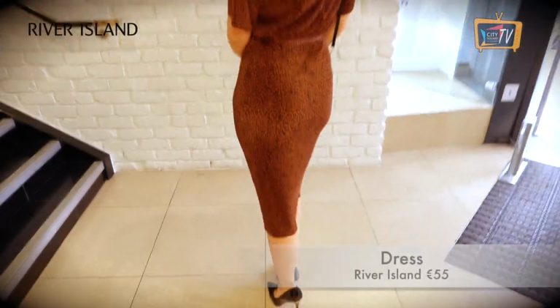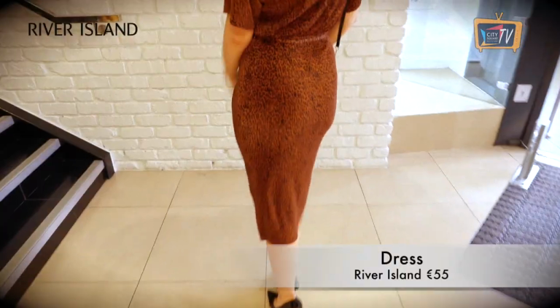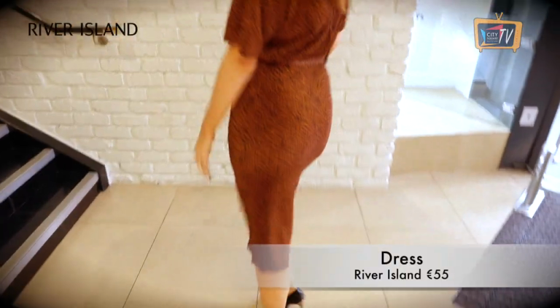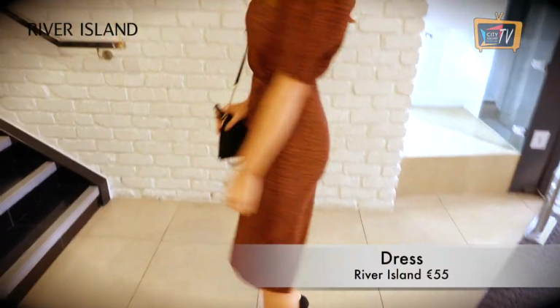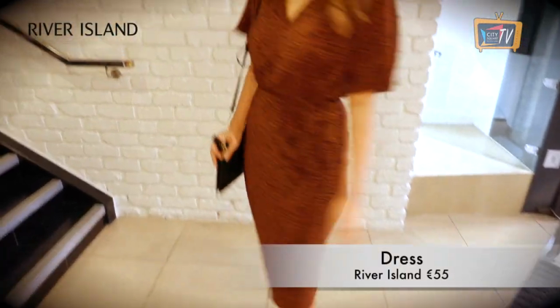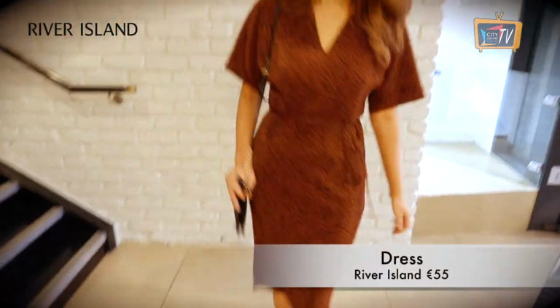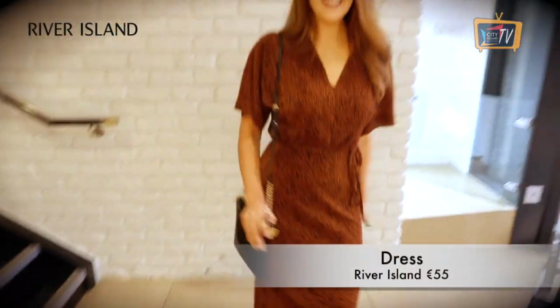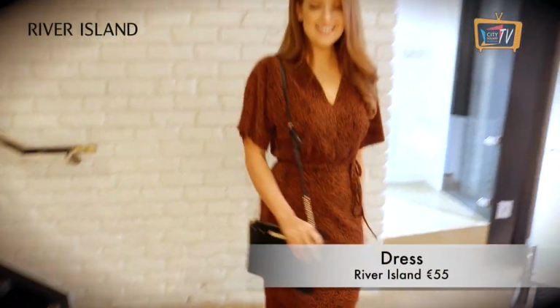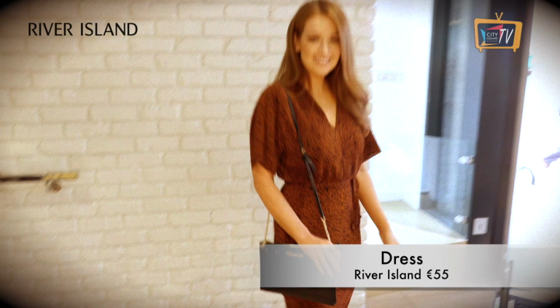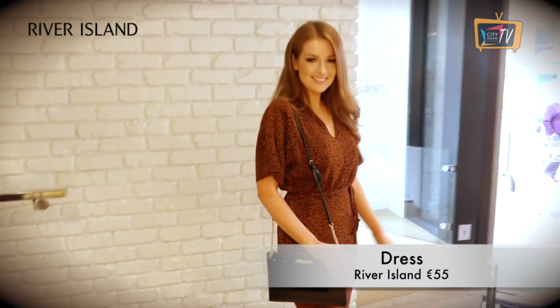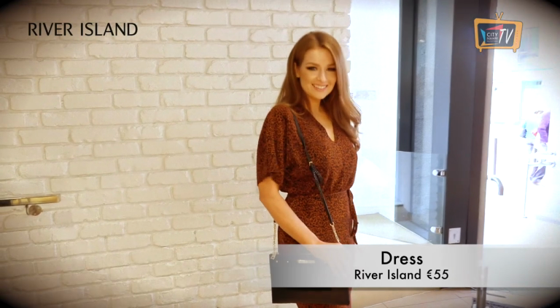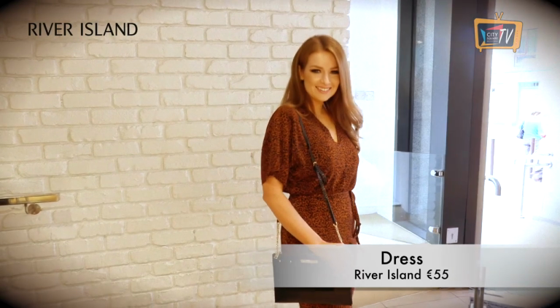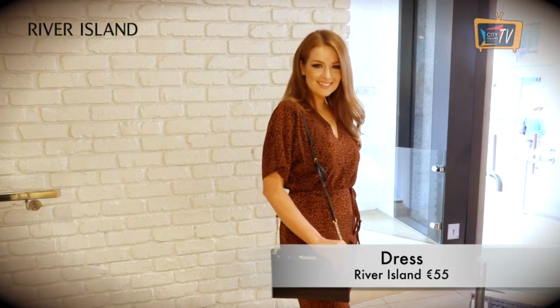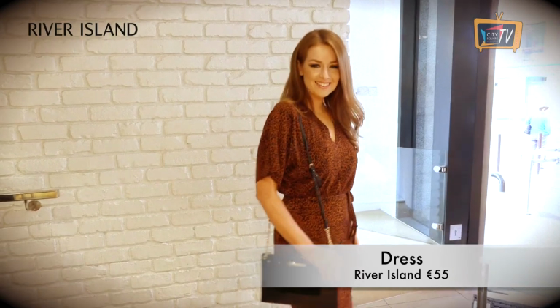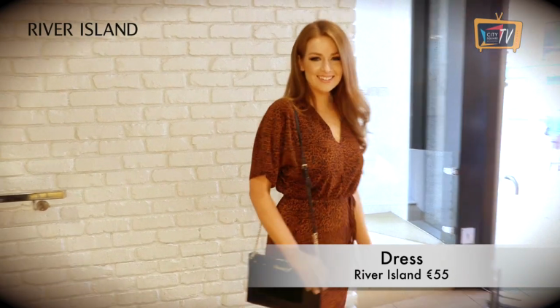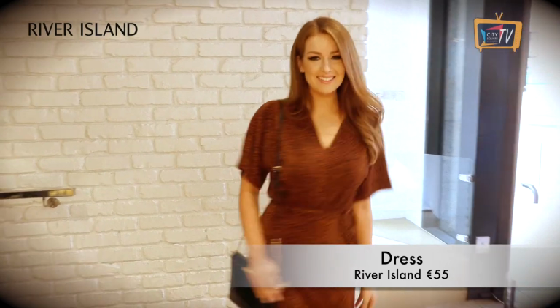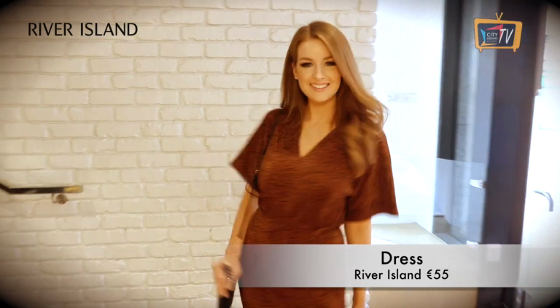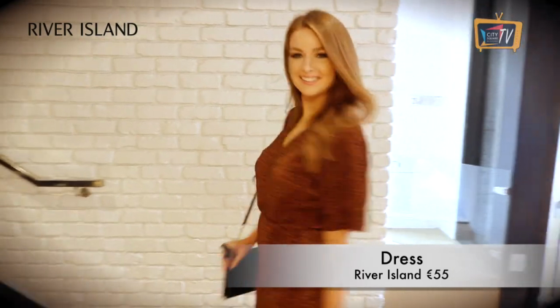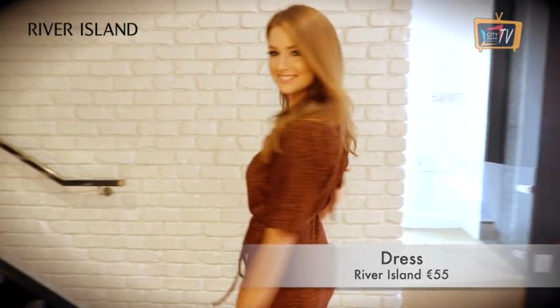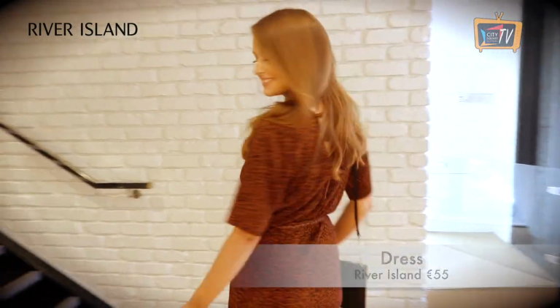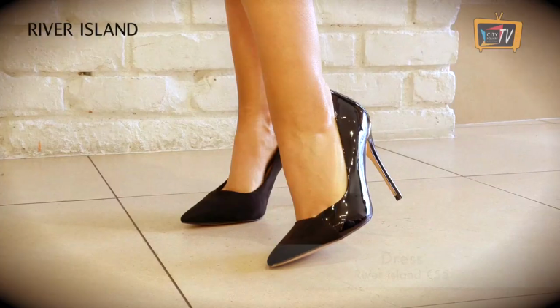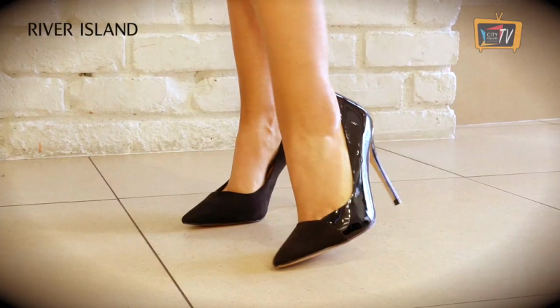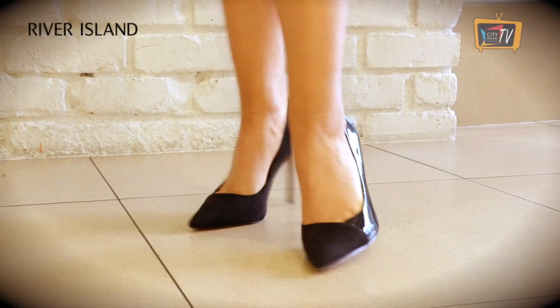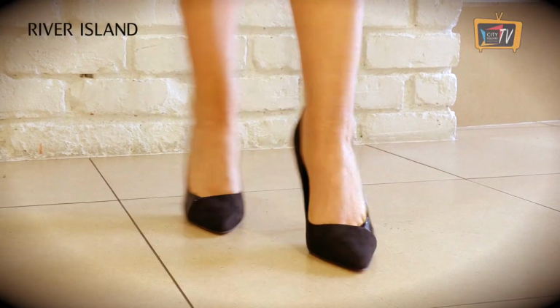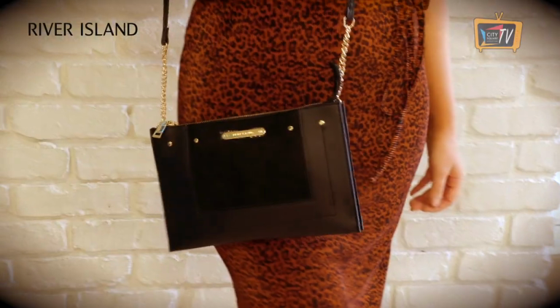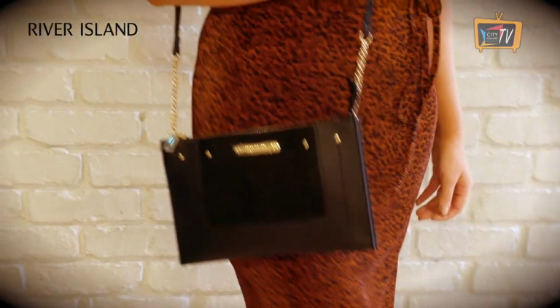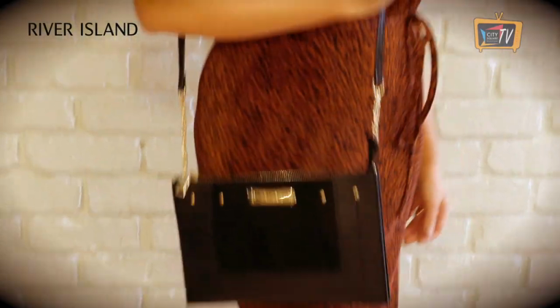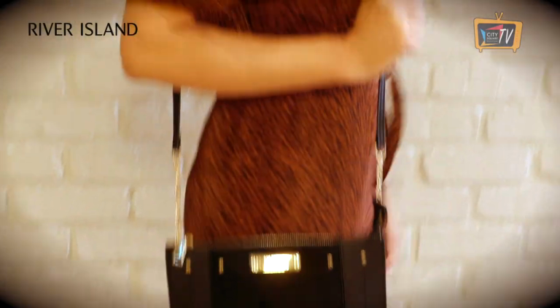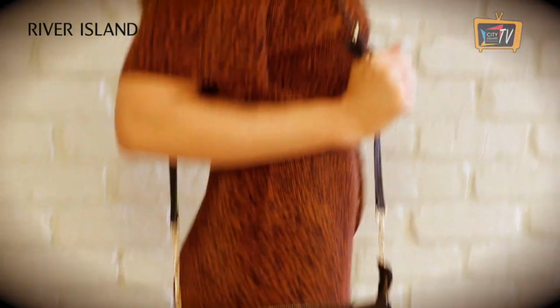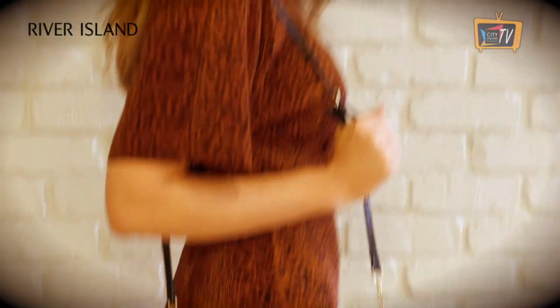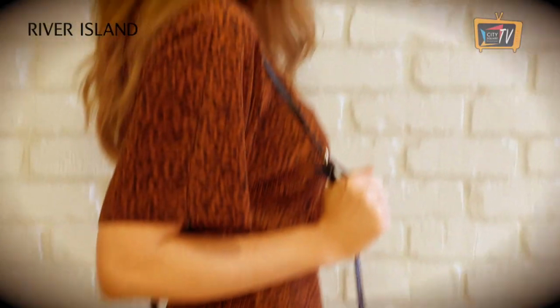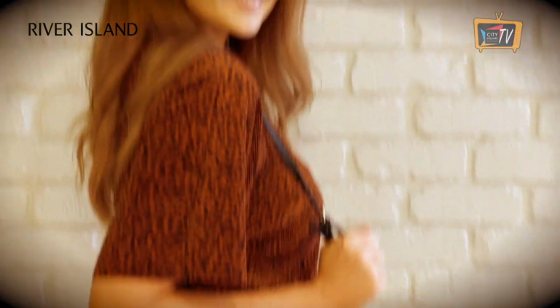First up is this dress from River Island, which can be dressed up for dinner or a night out with these shoes and bag also from River Island.